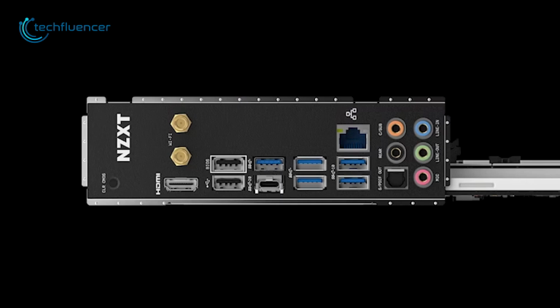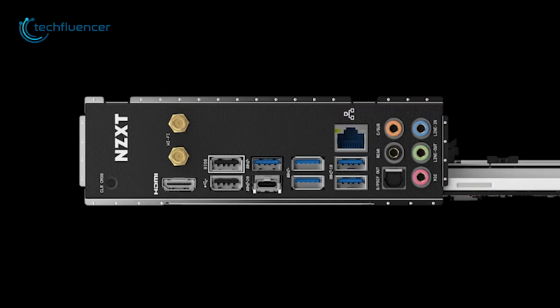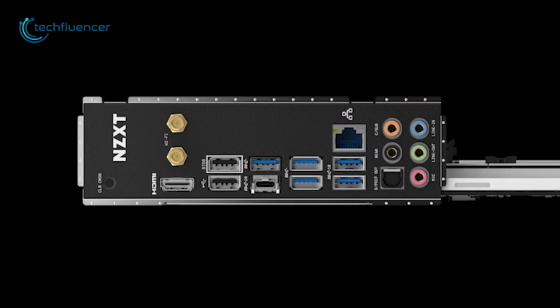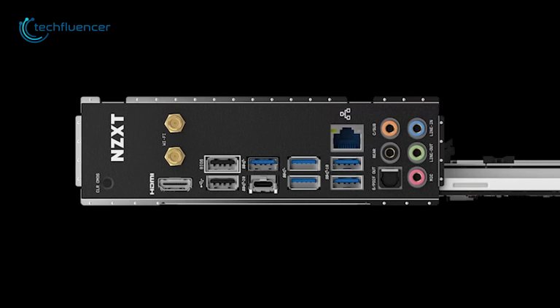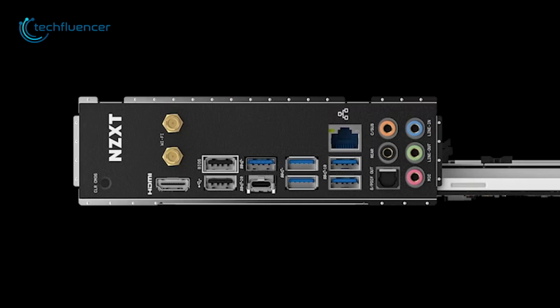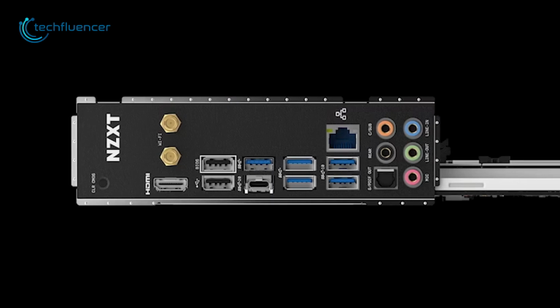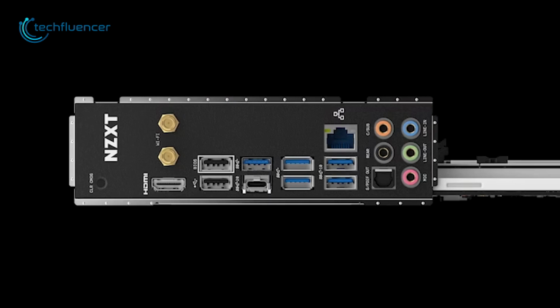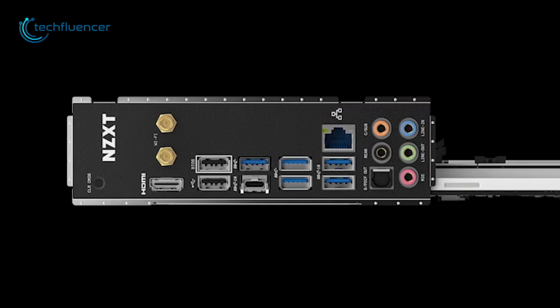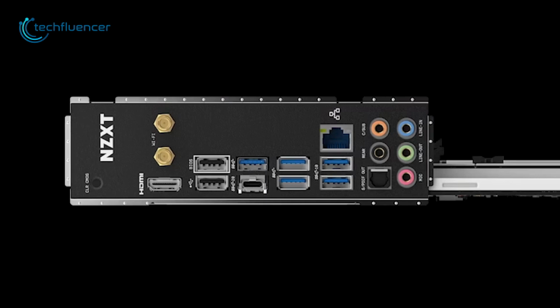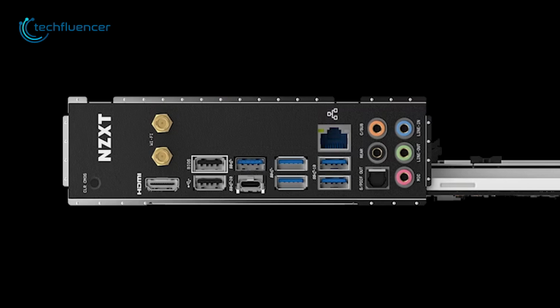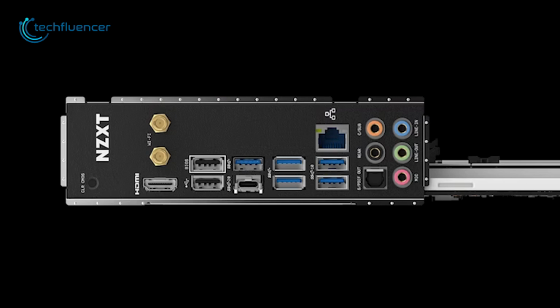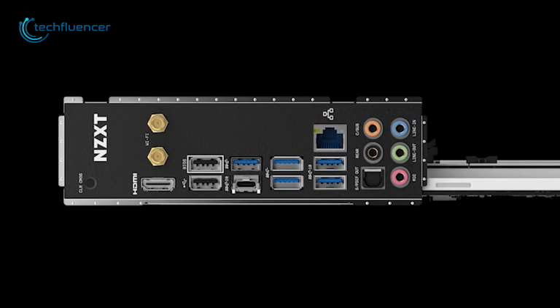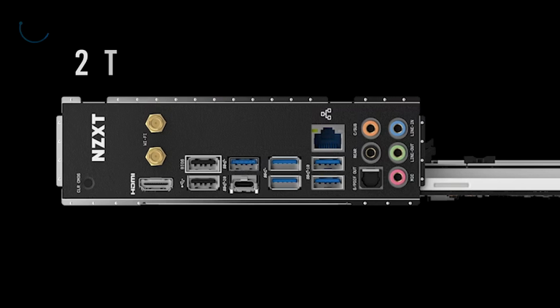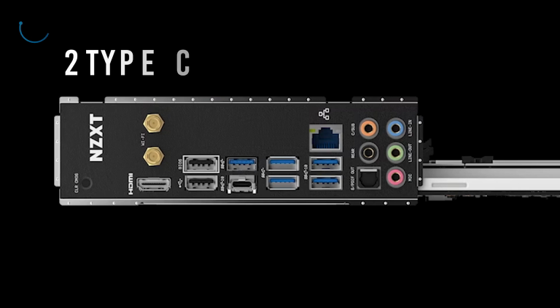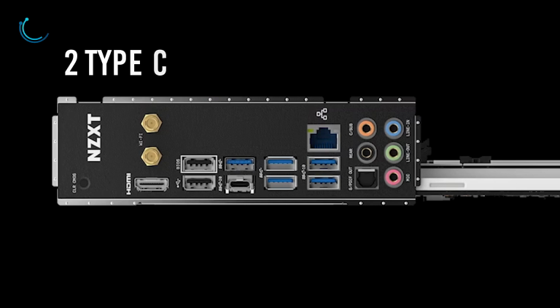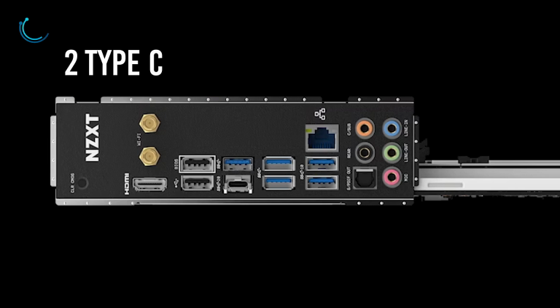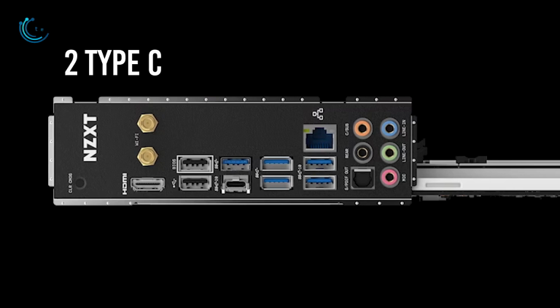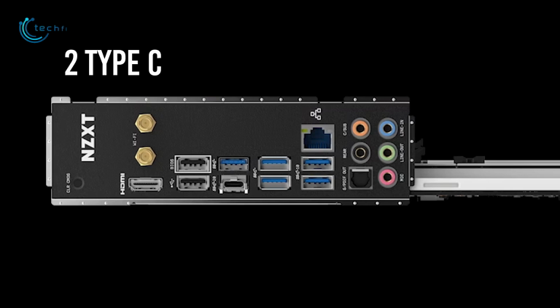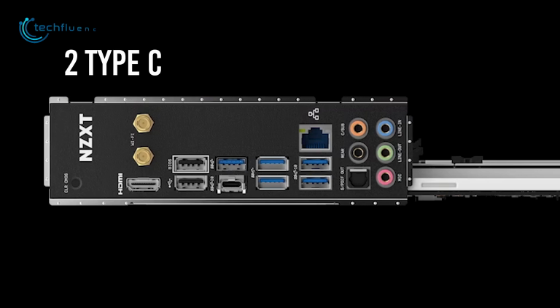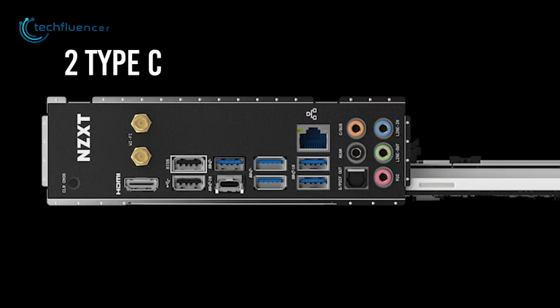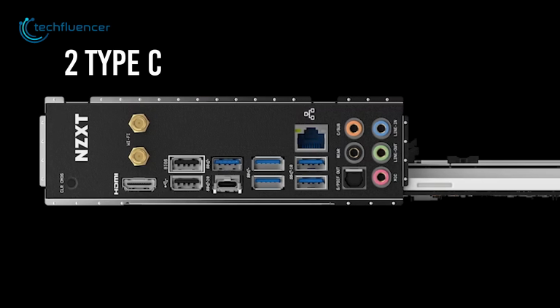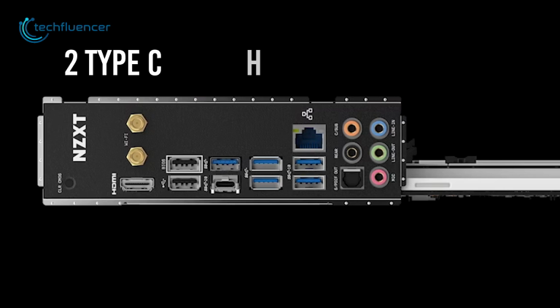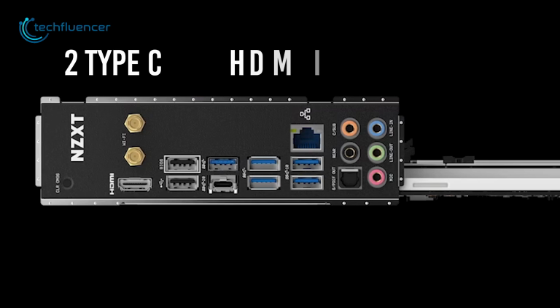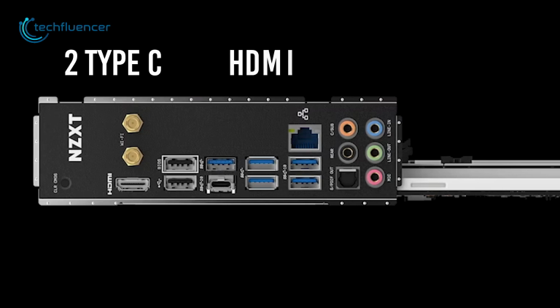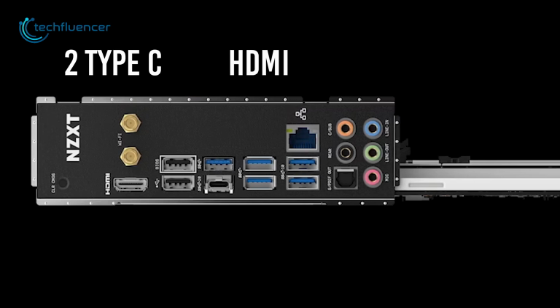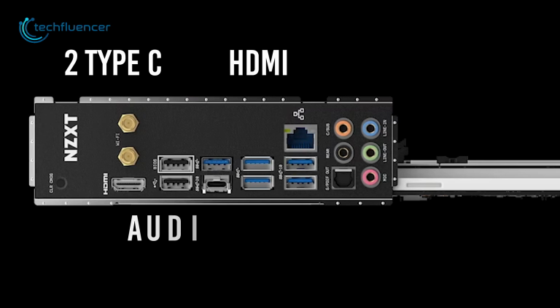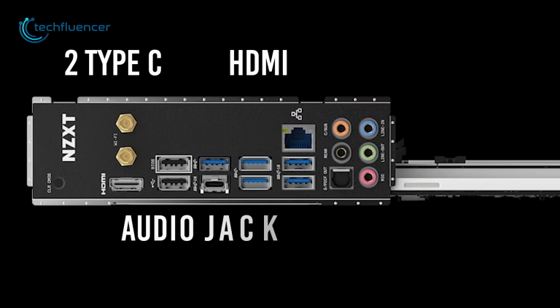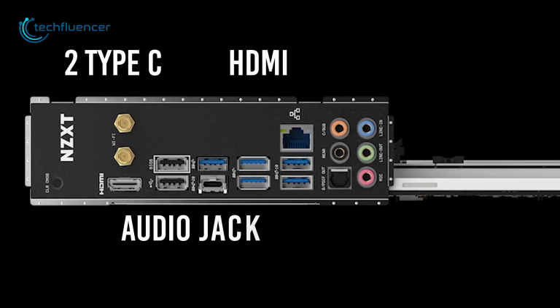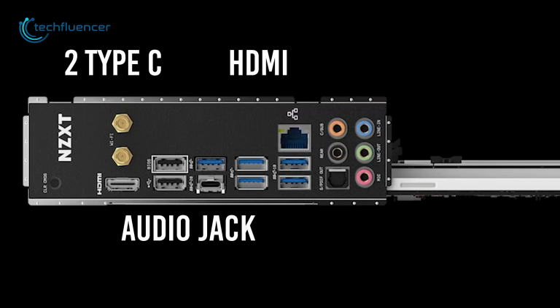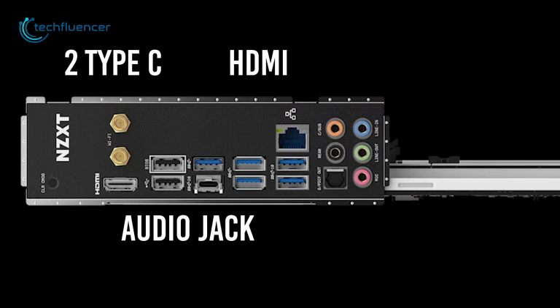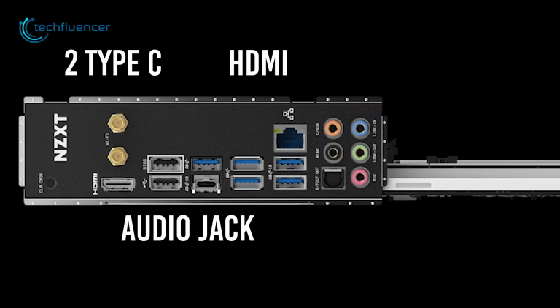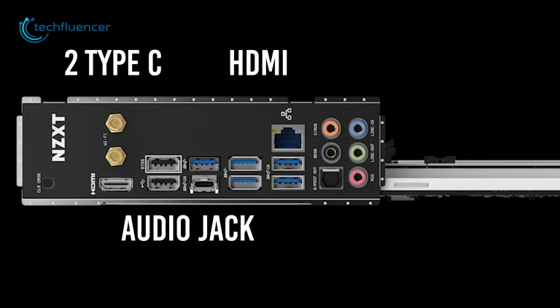Other than that, all the other necessary ports are available, including two Type-C, one HDMI, audio jacks, and many more.